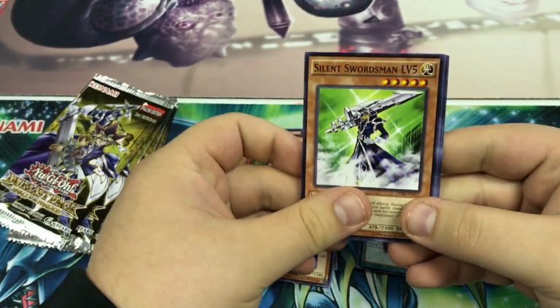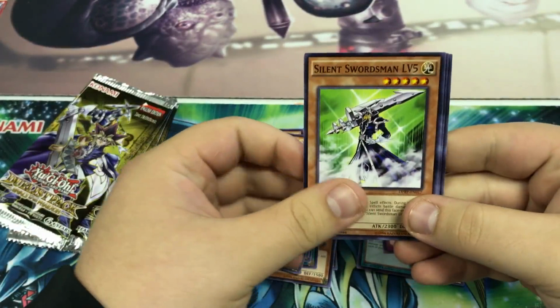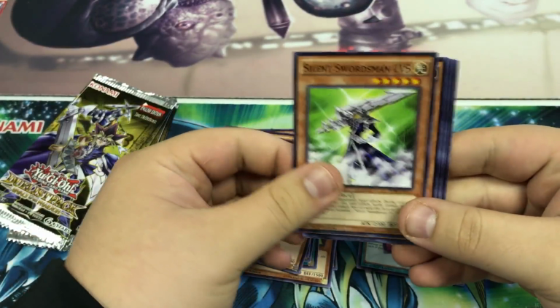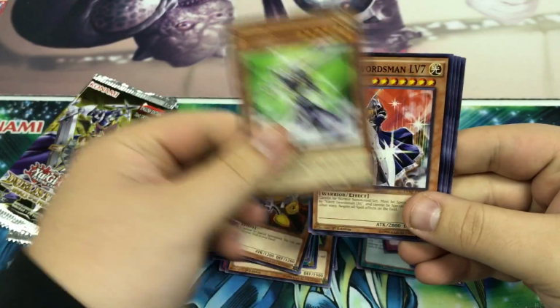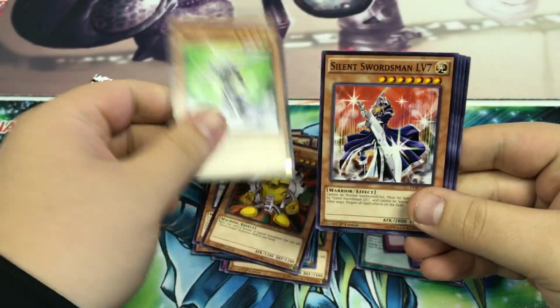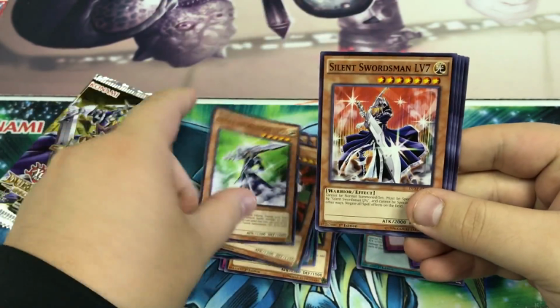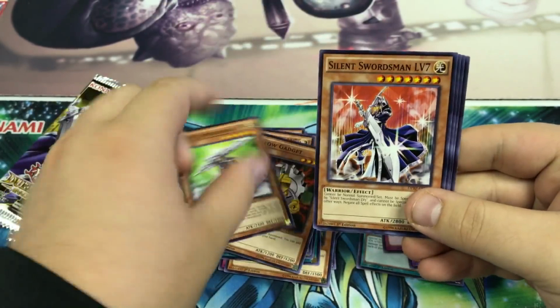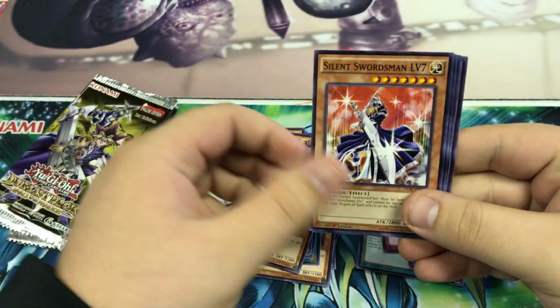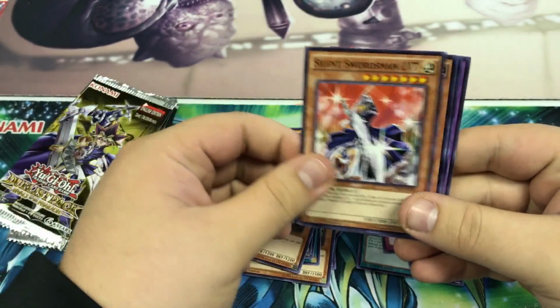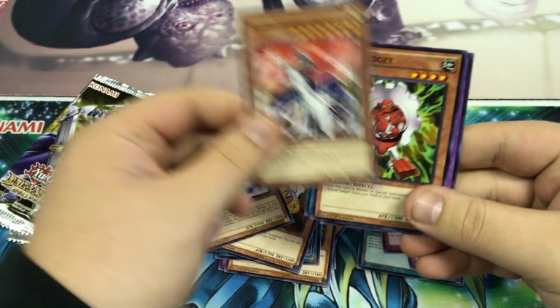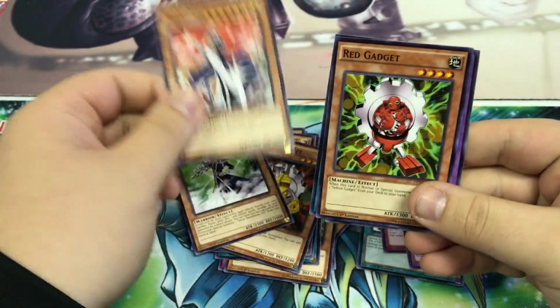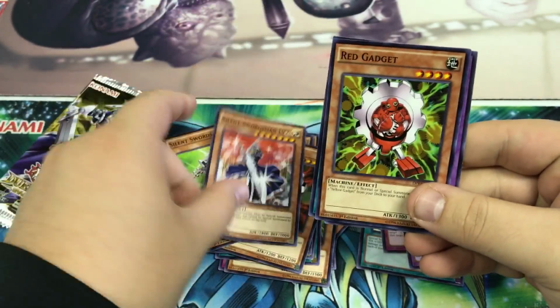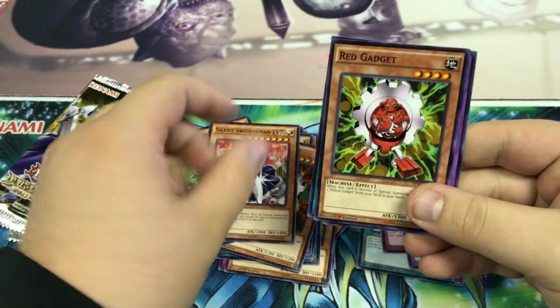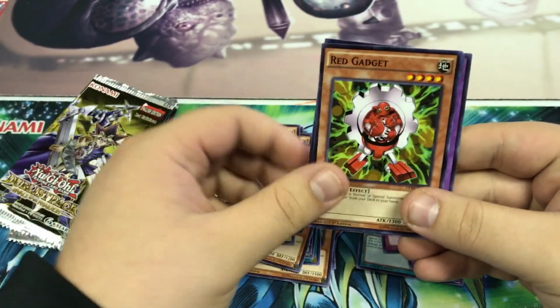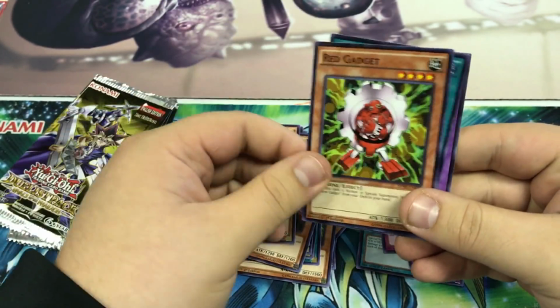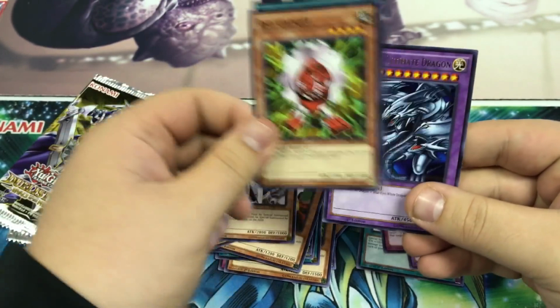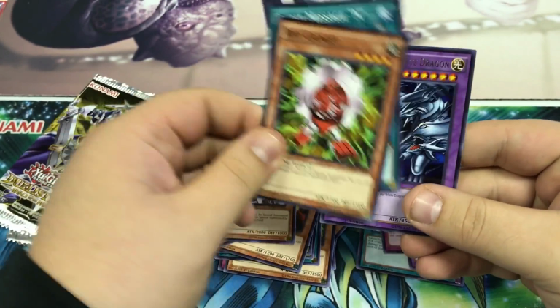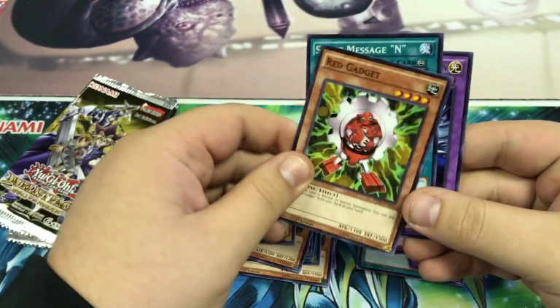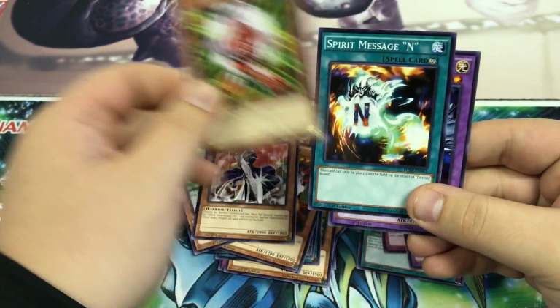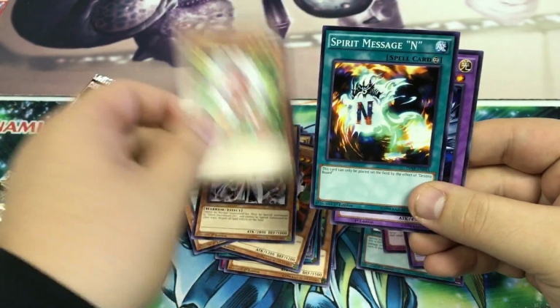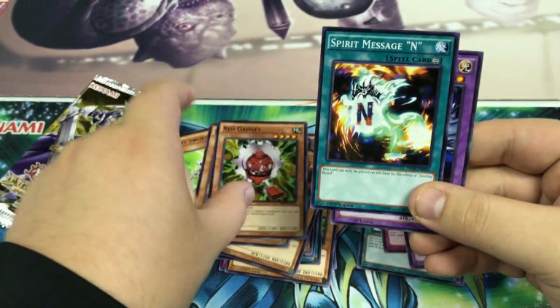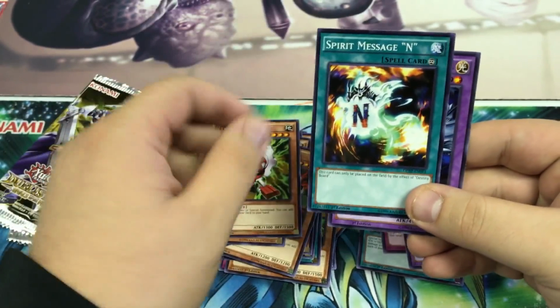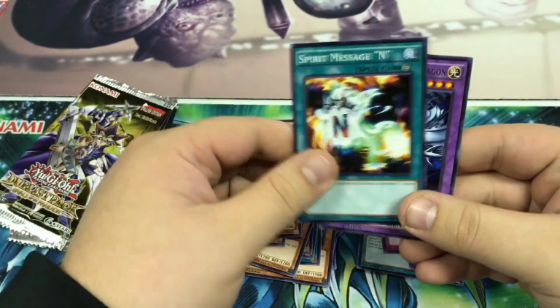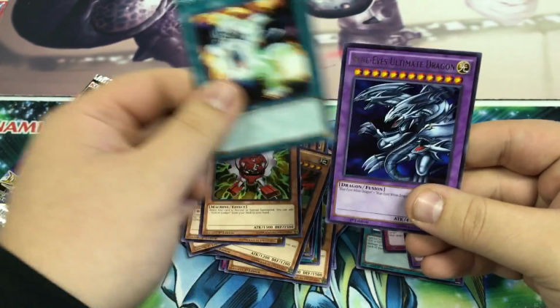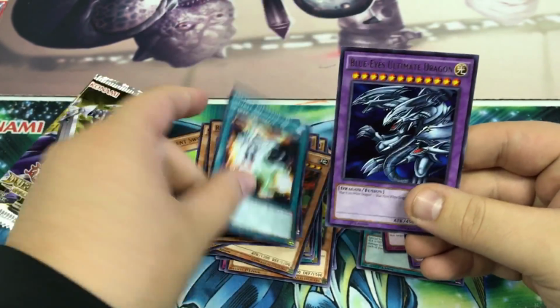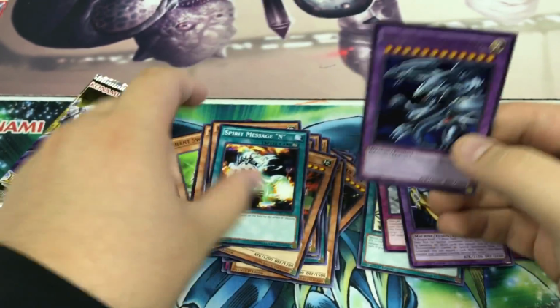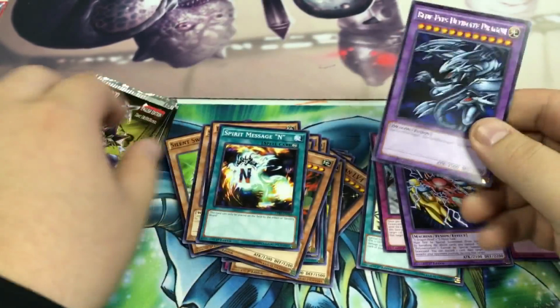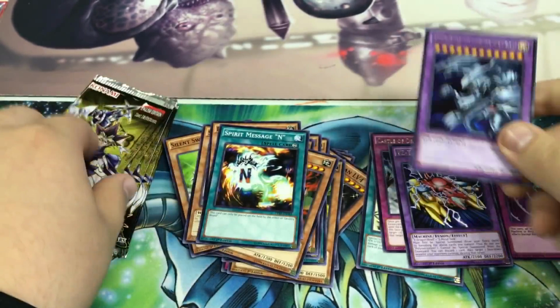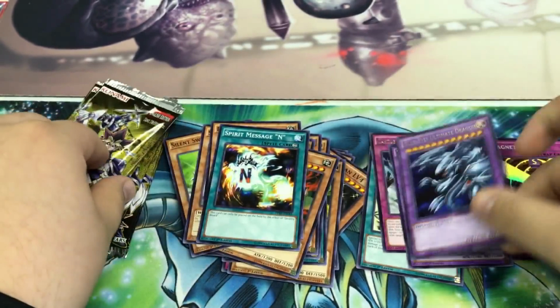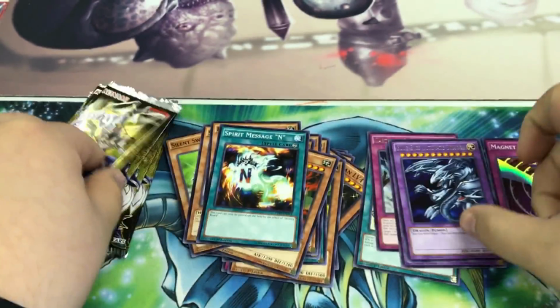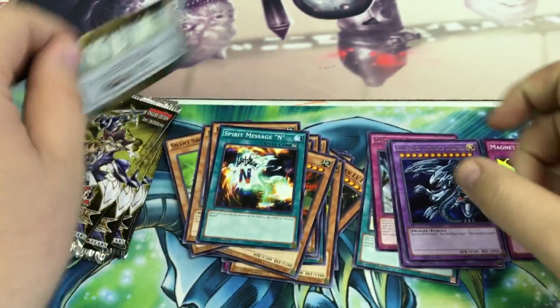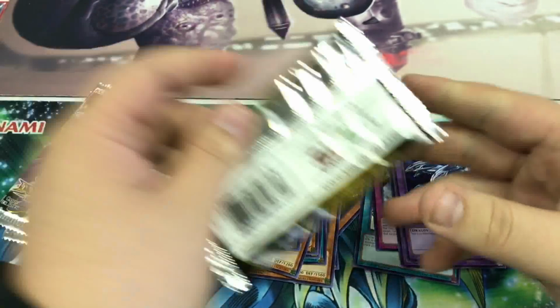Fifth pack: Silent Swordsman, Silent Swordsman, Red Gadget, Spirit Message, and Blue Eyes Ultimate Dragon.